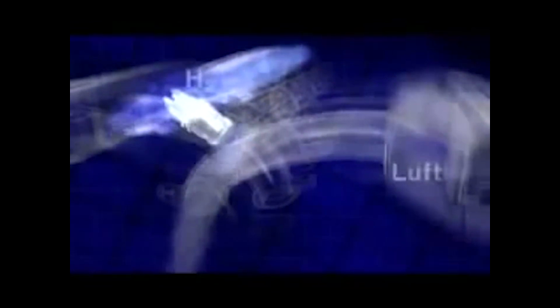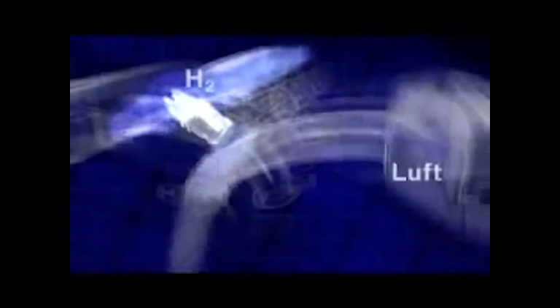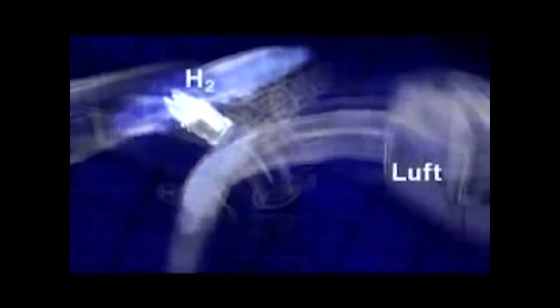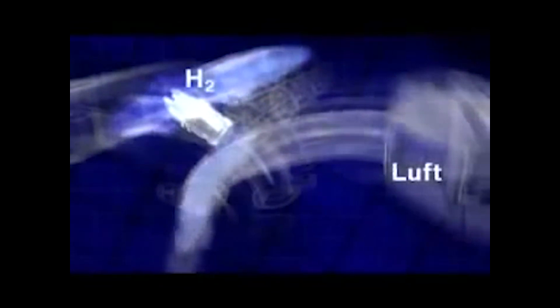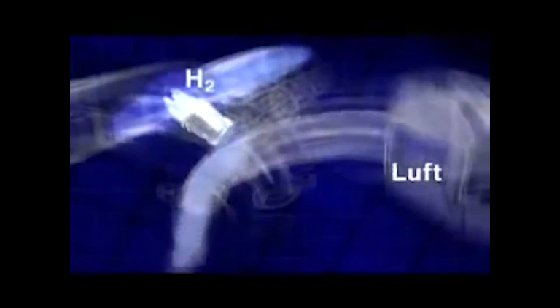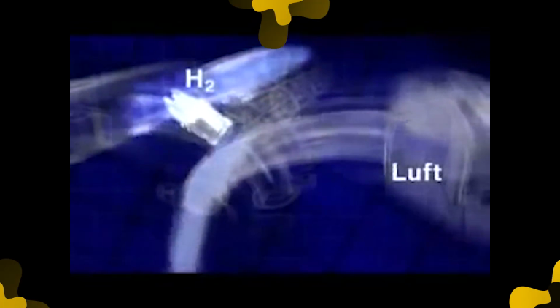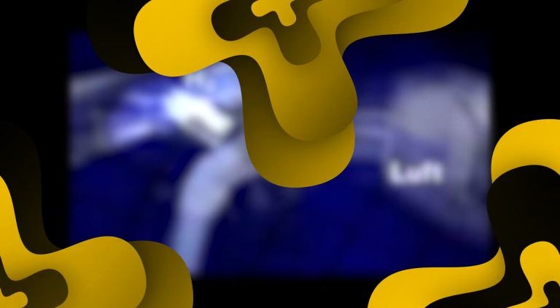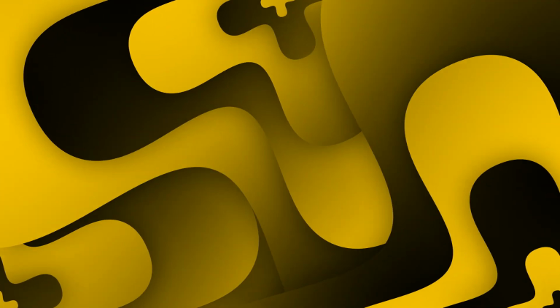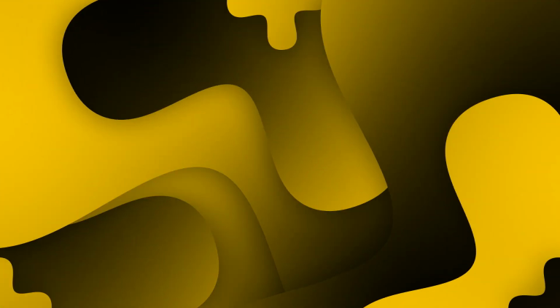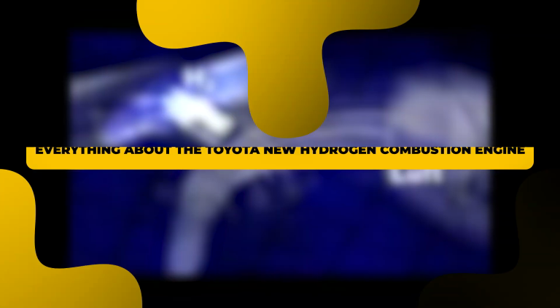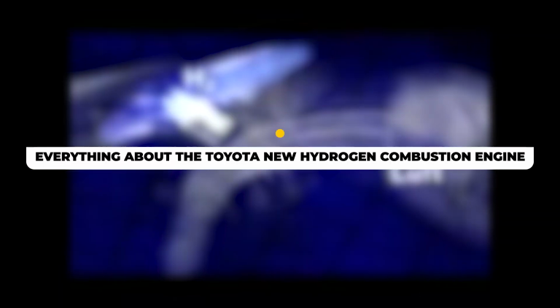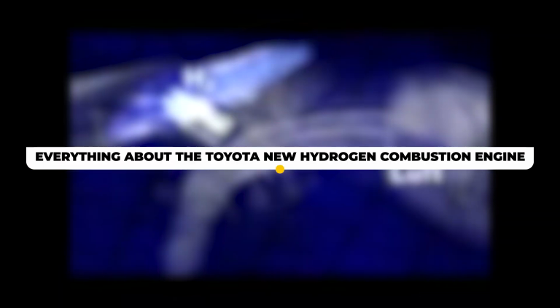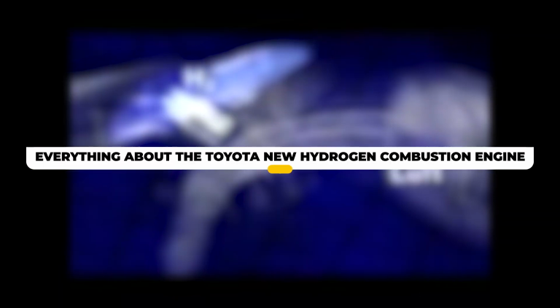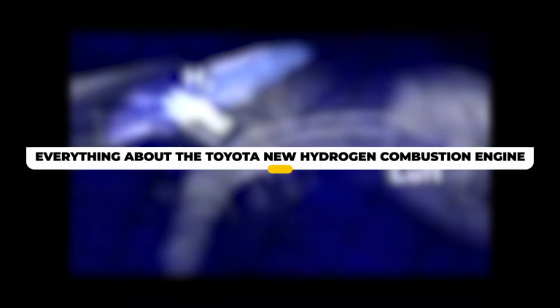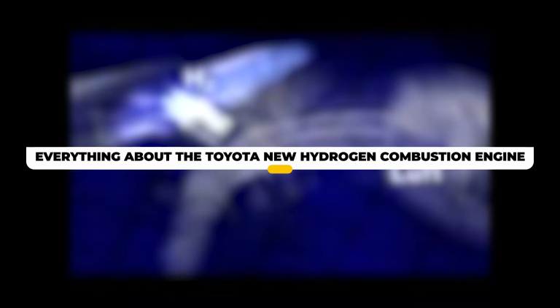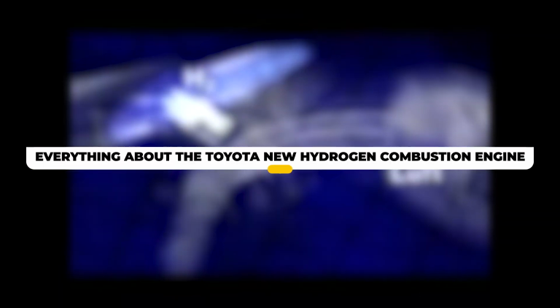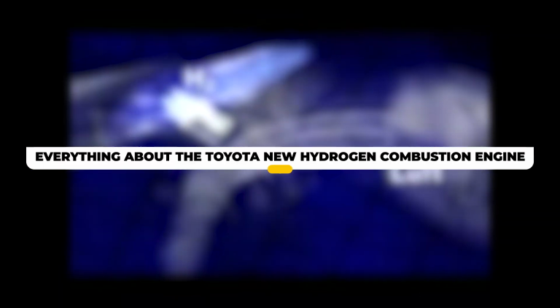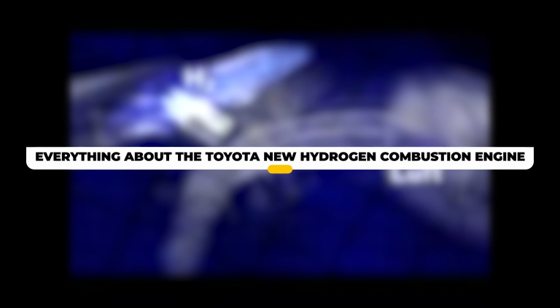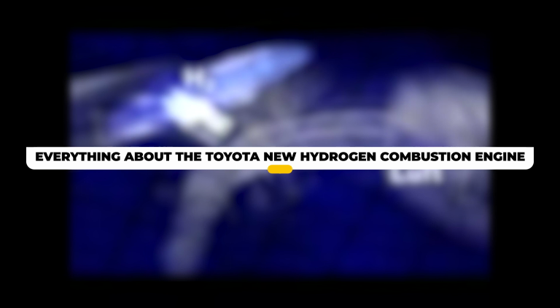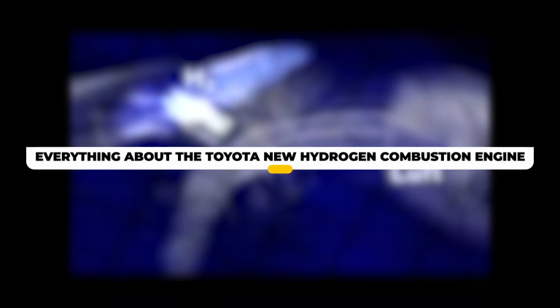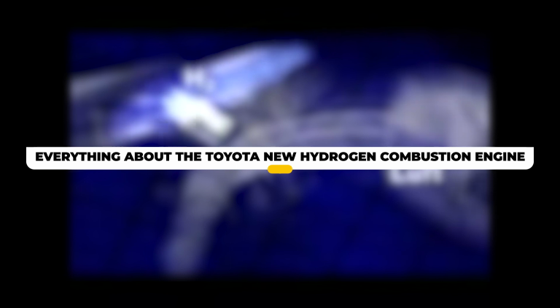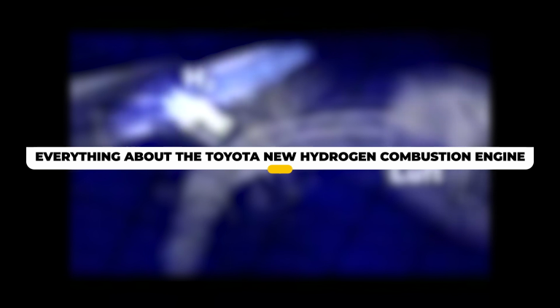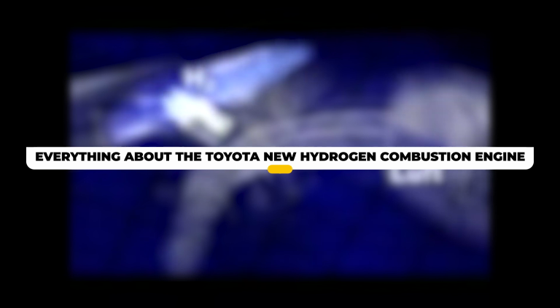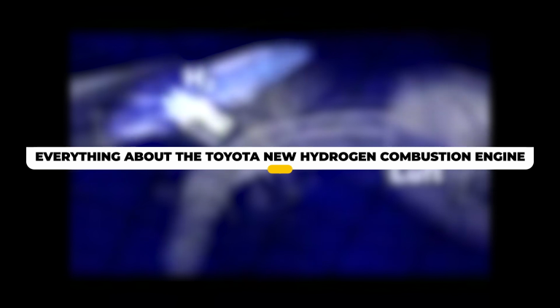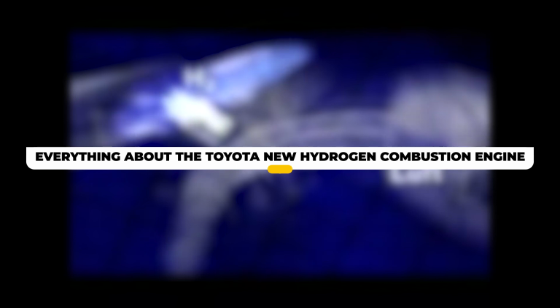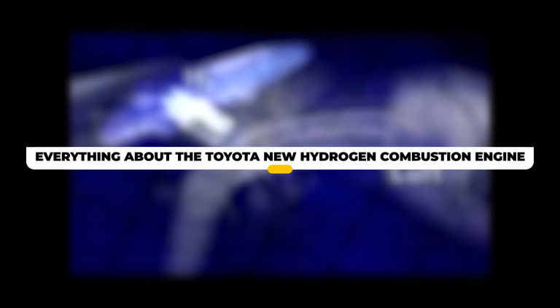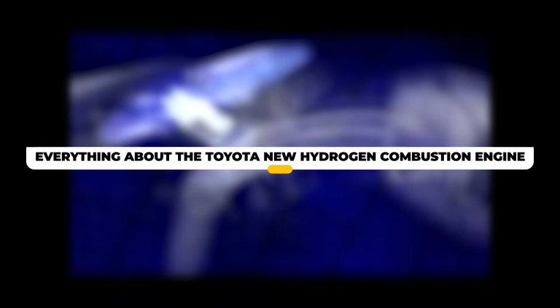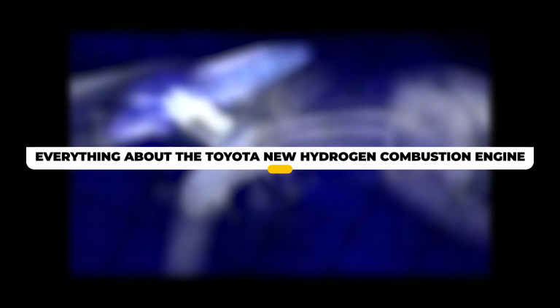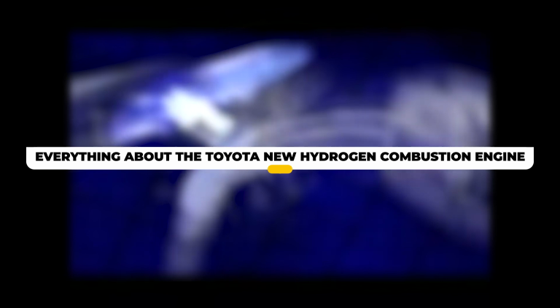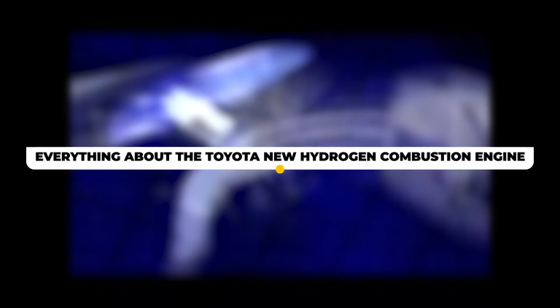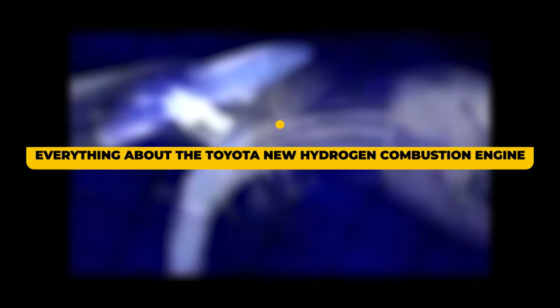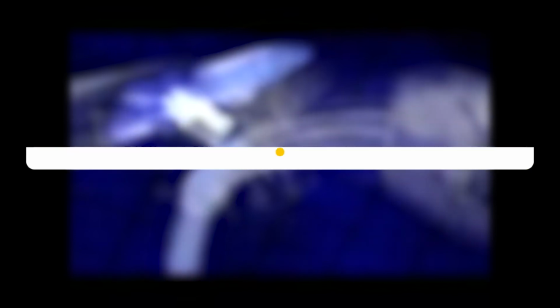Stick around to find out everything you need to know about the Toyota new hydrogen combustion engine.